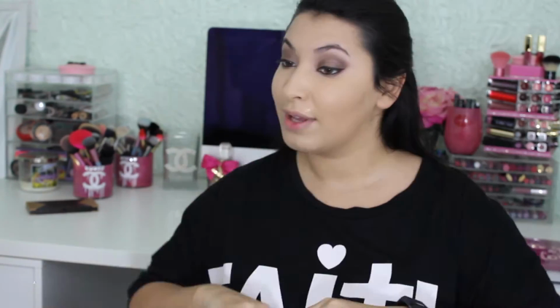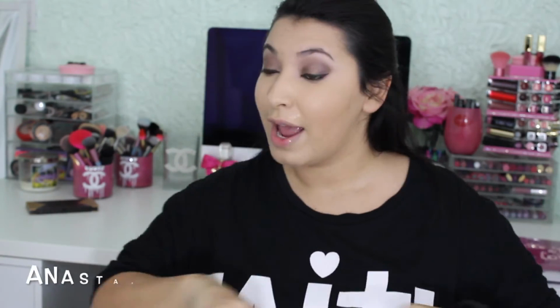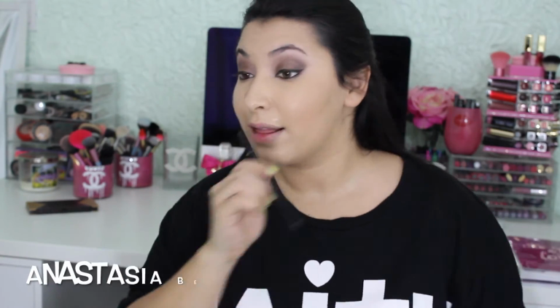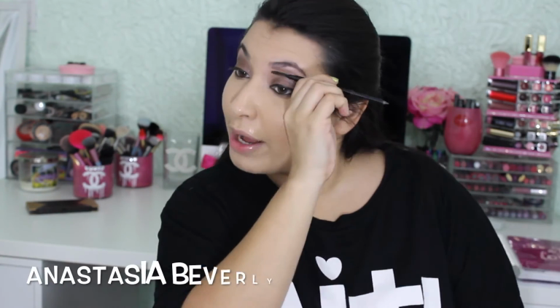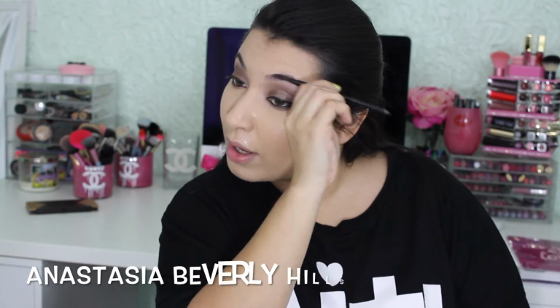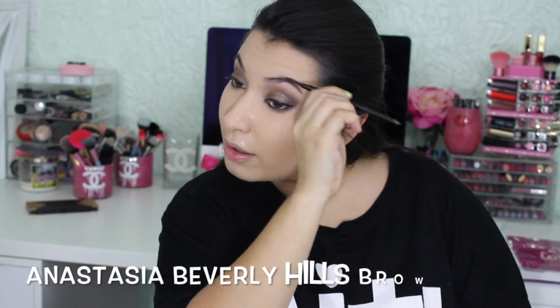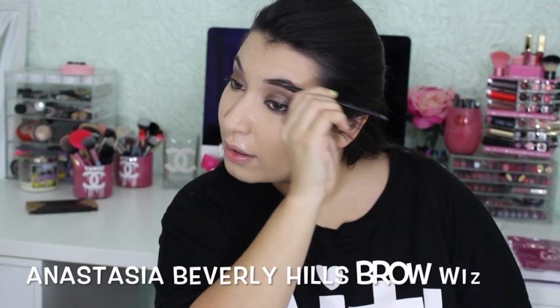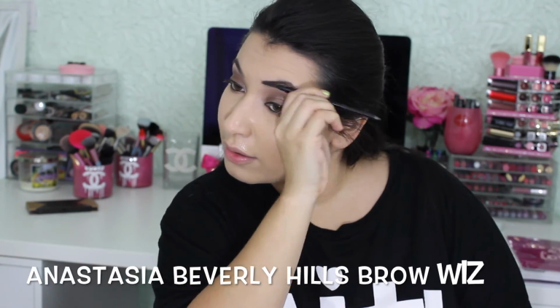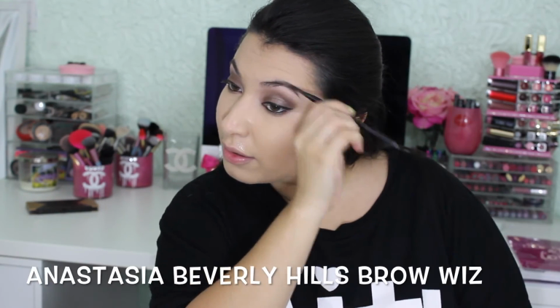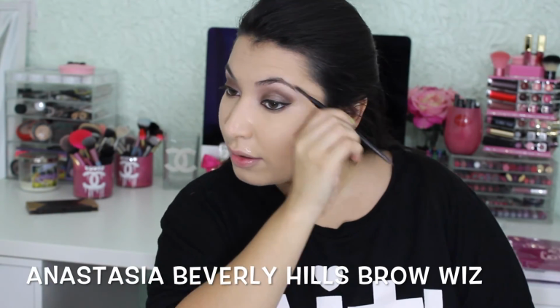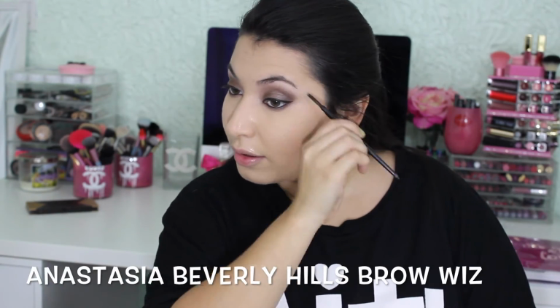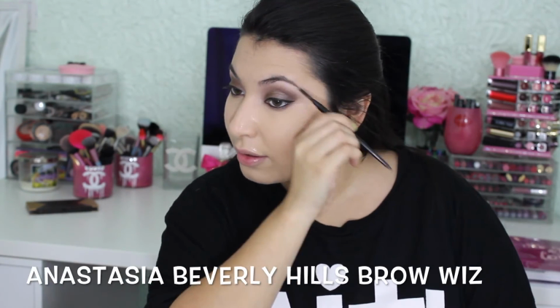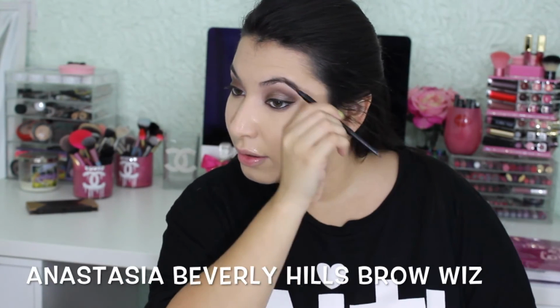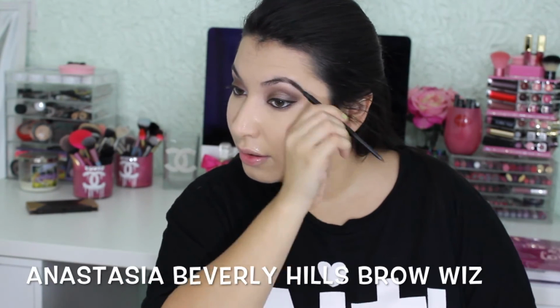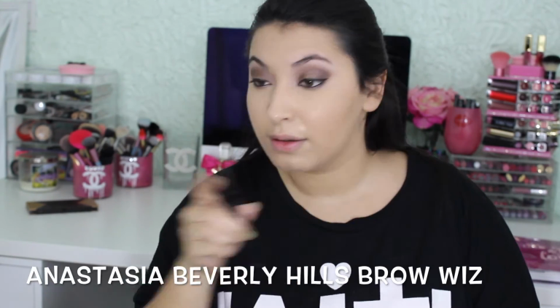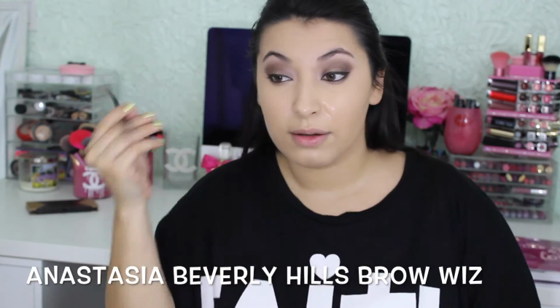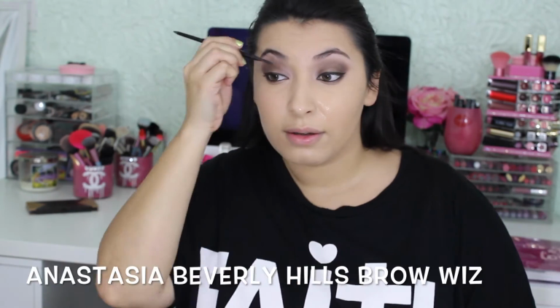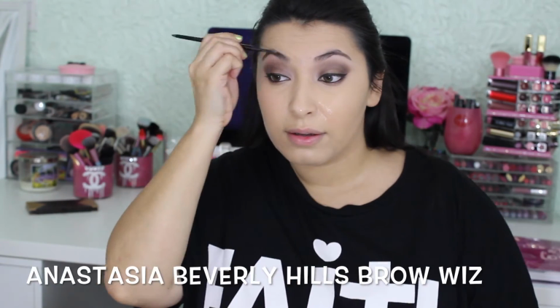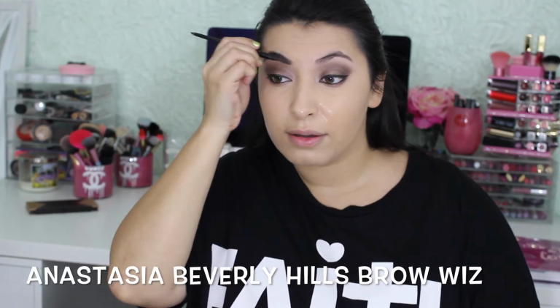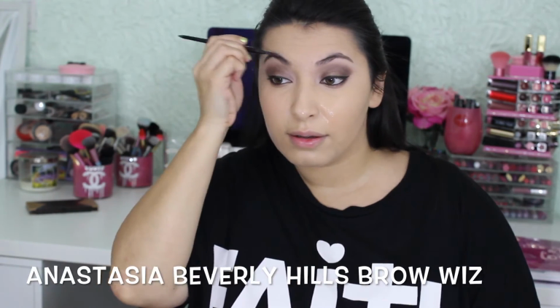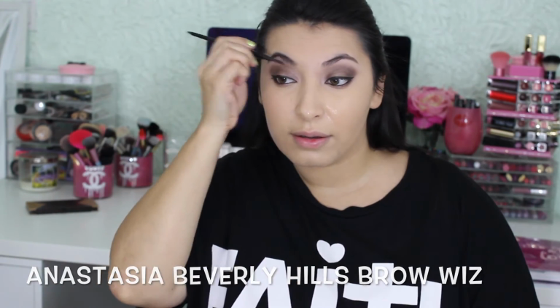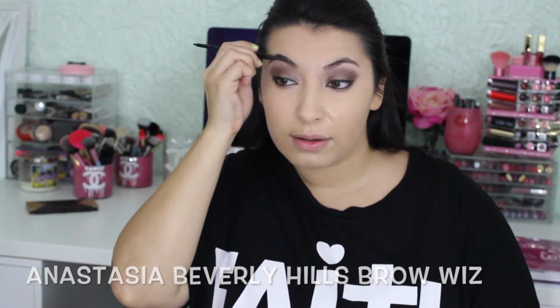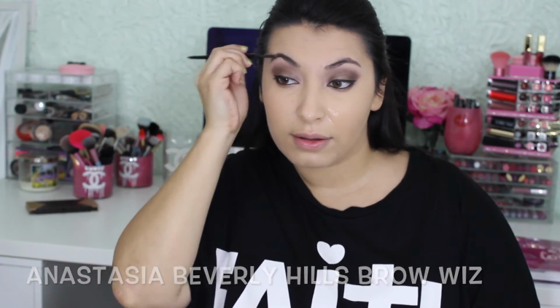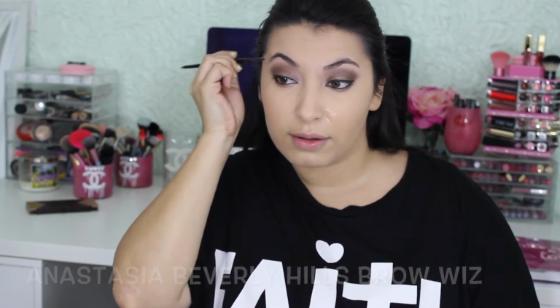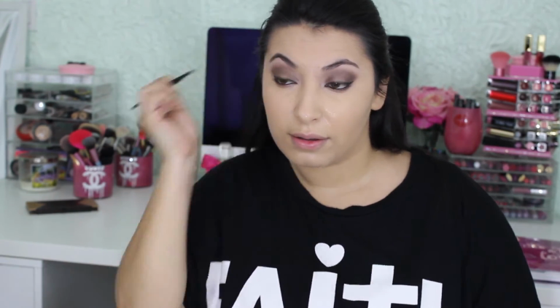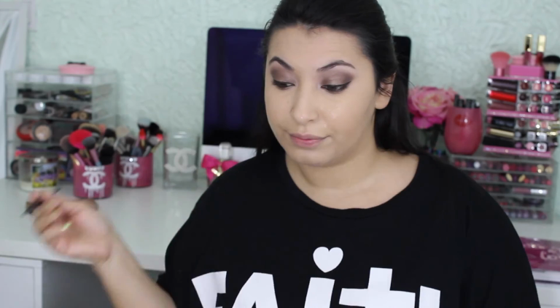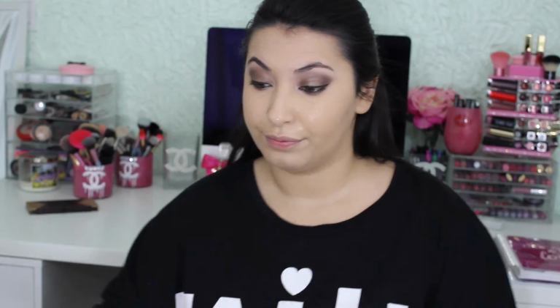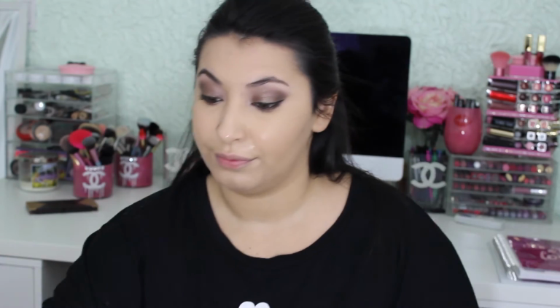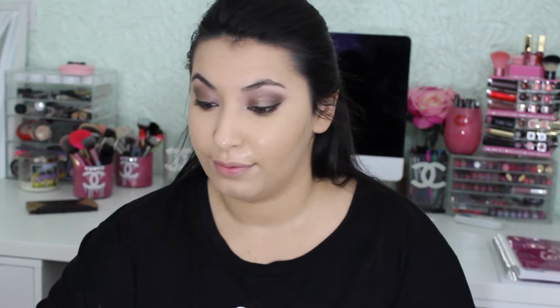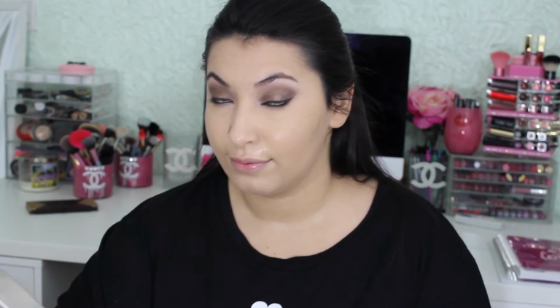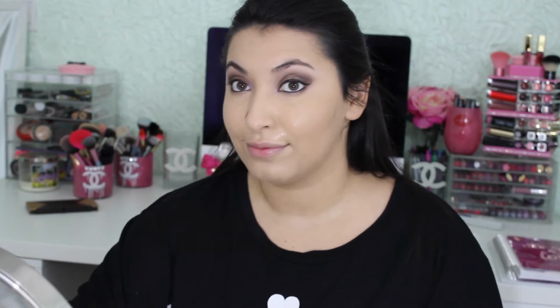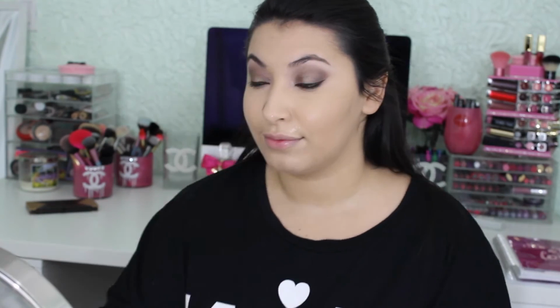I'm using my Anastasia Beverly Hills Brow Wiz to fill in my brows.